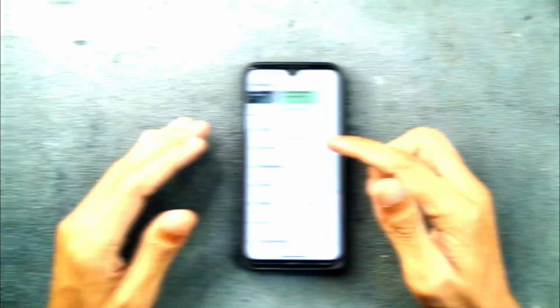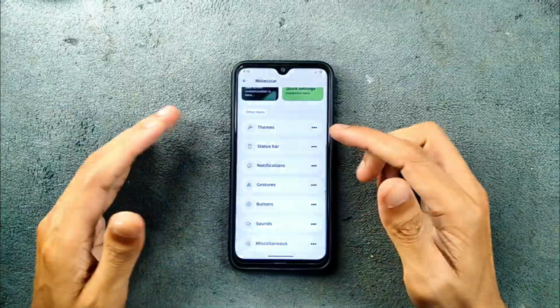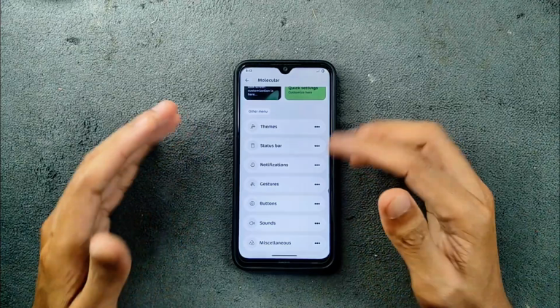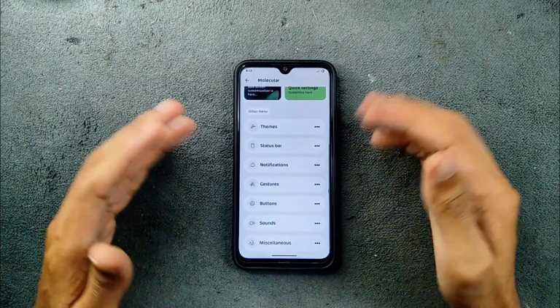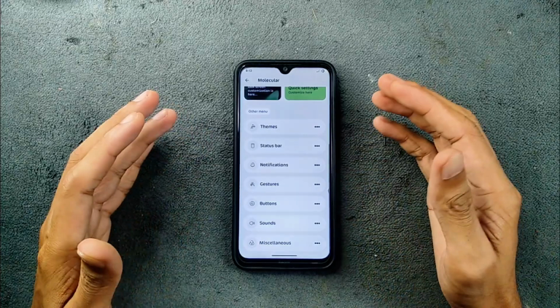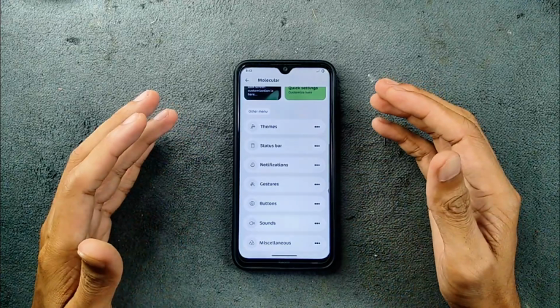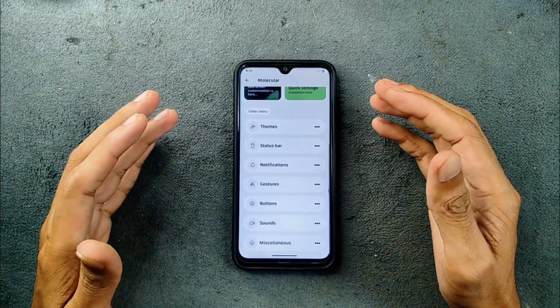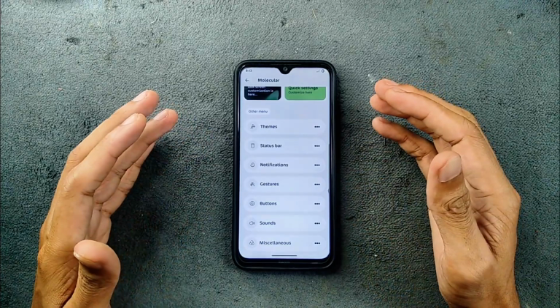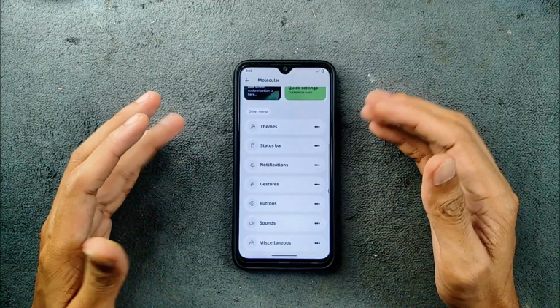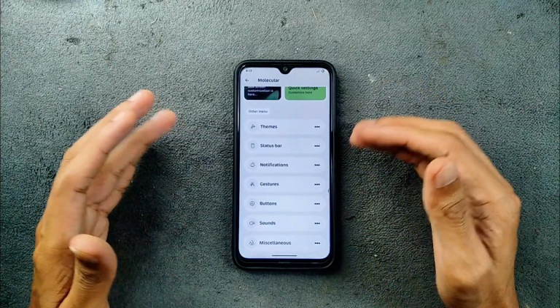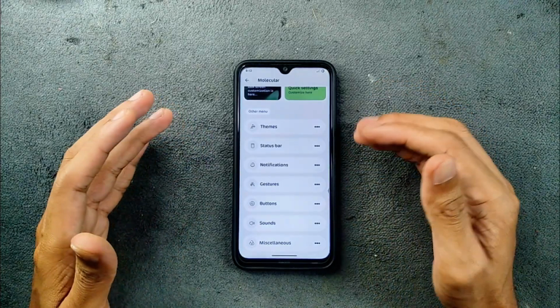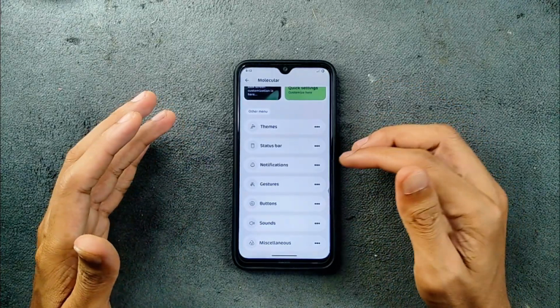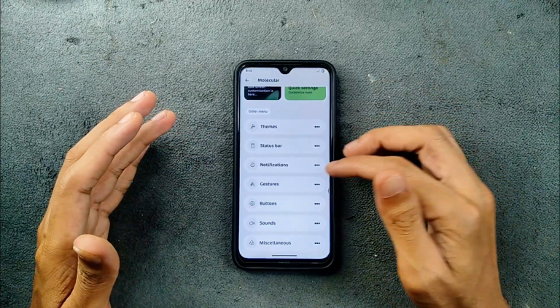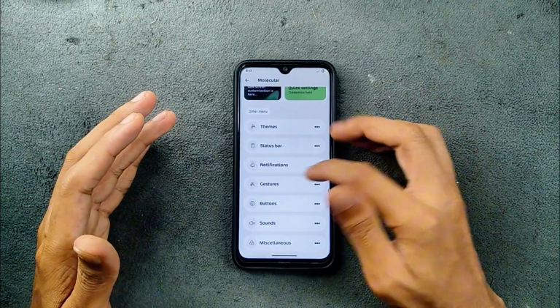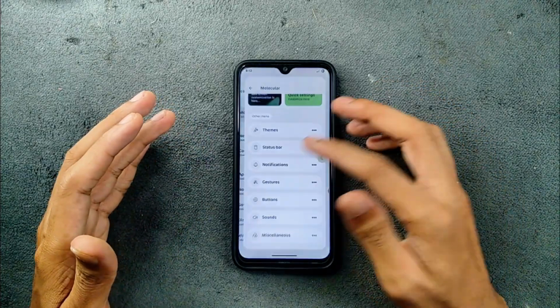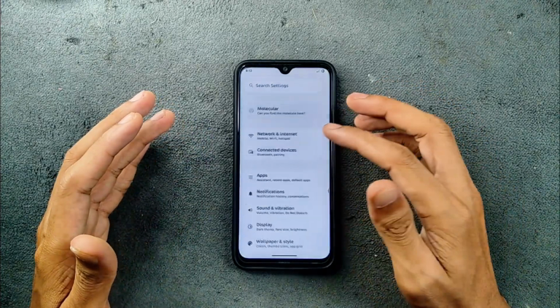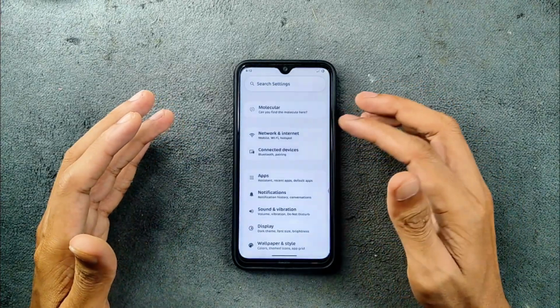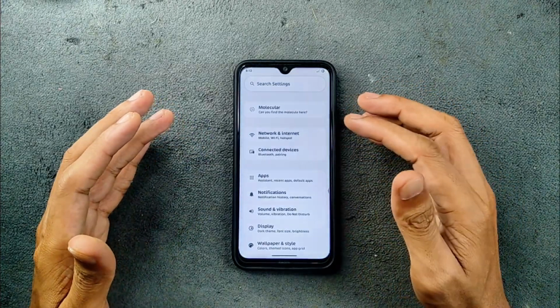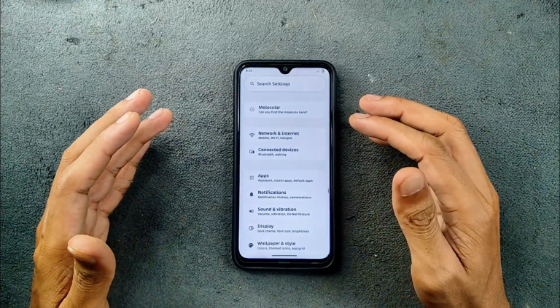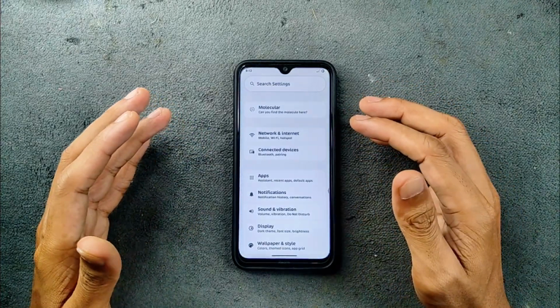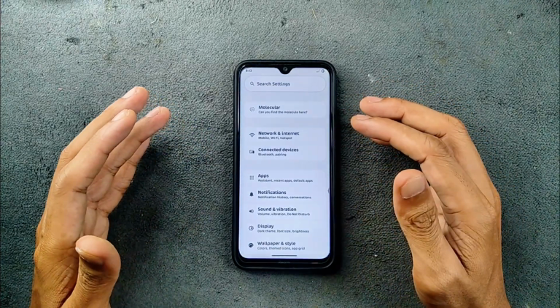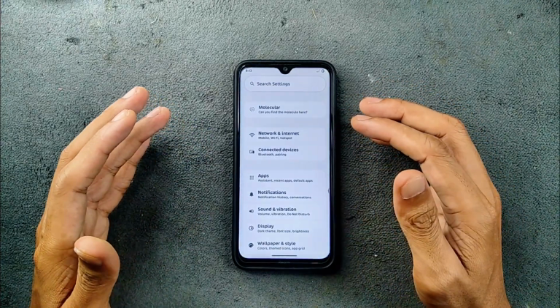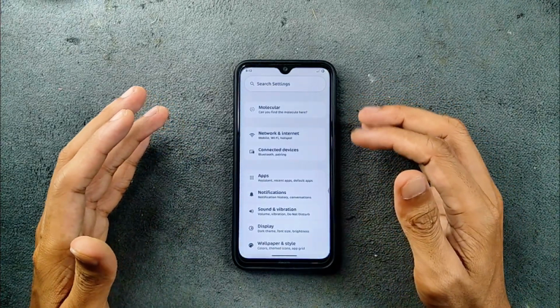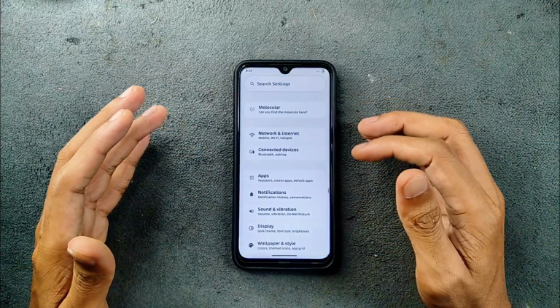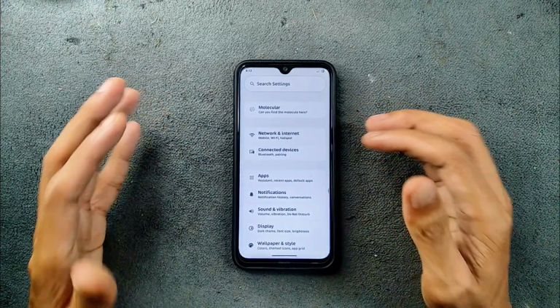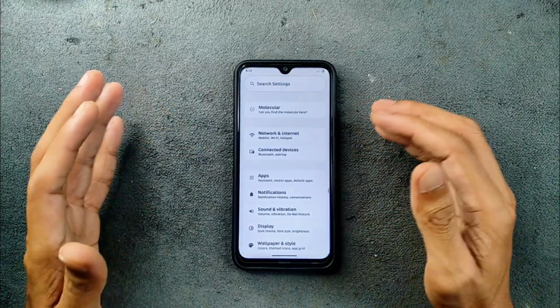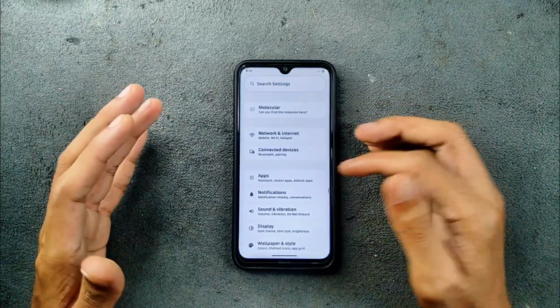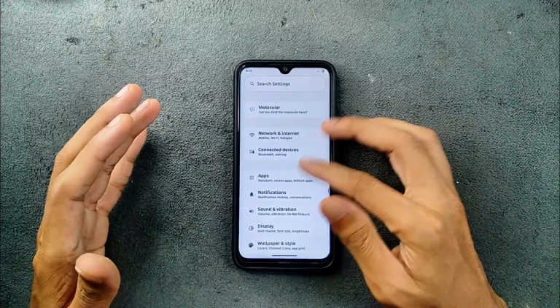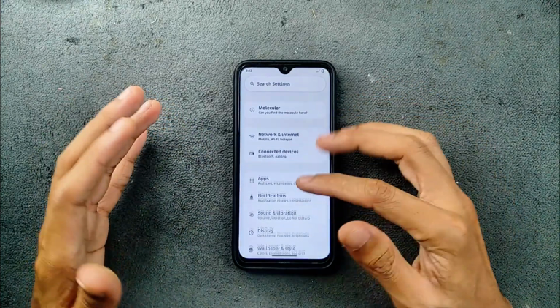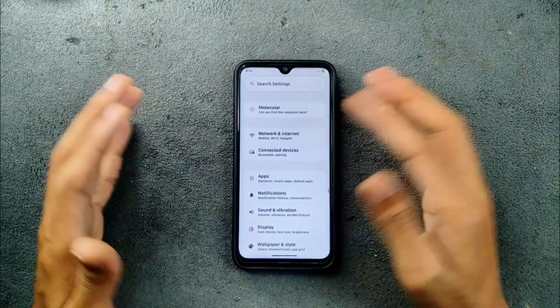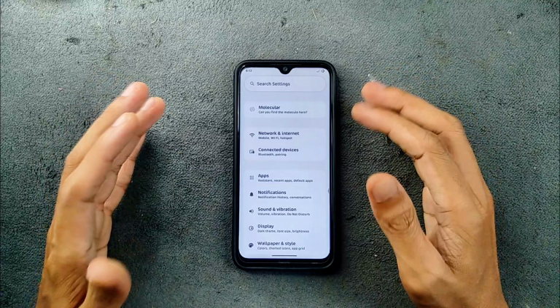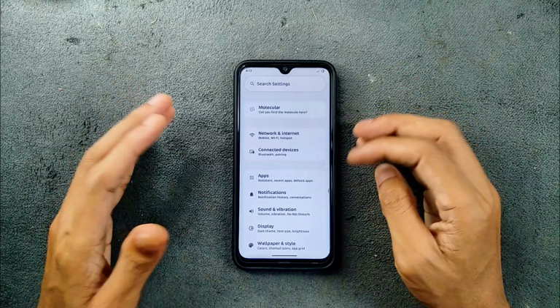In terms of UI smoothness, it is pretty smooth. I haven't faced any kind of issue or lag in terms of UI.